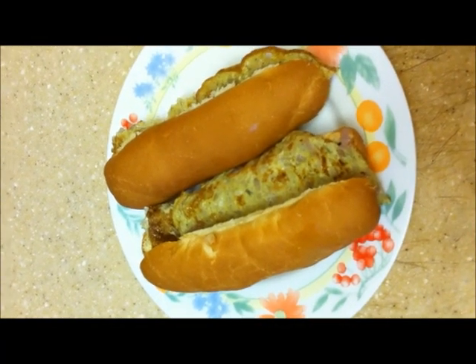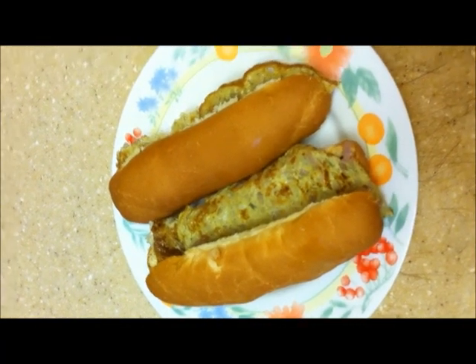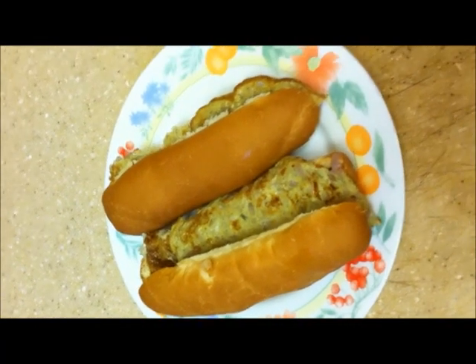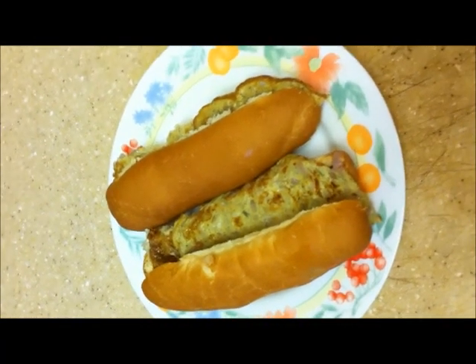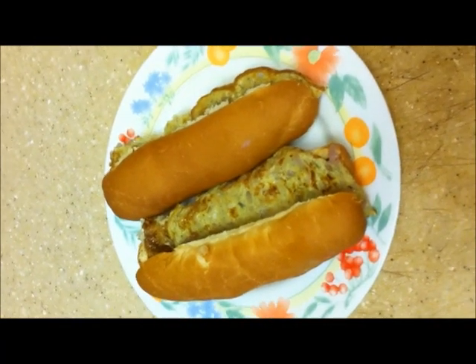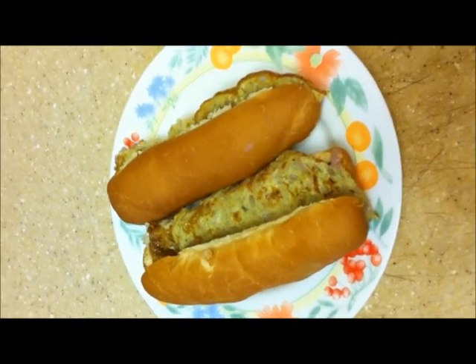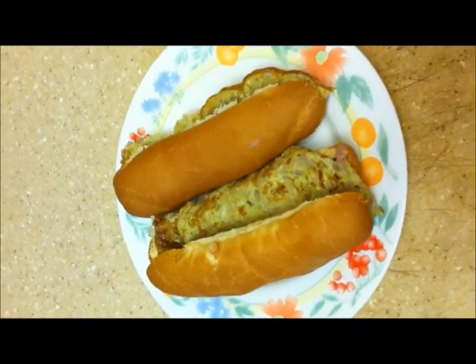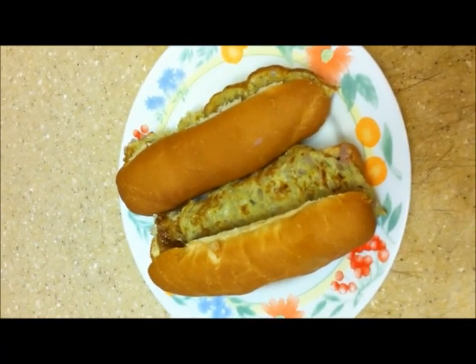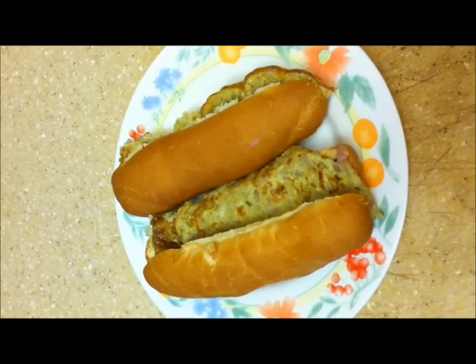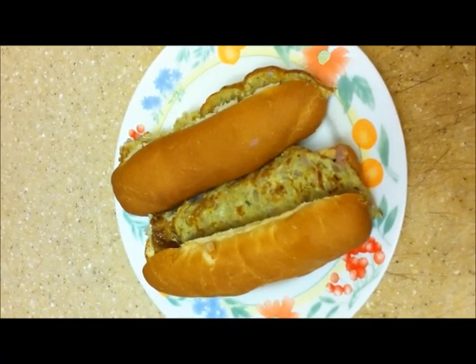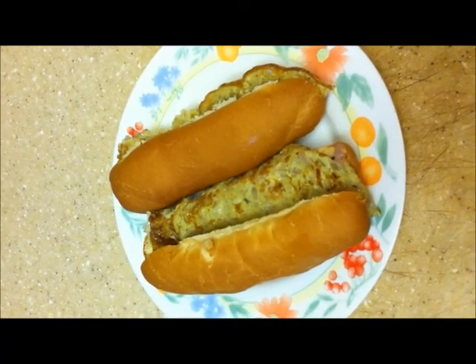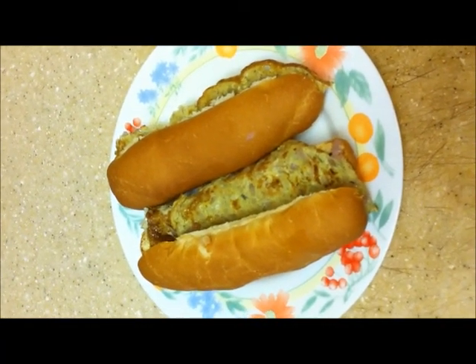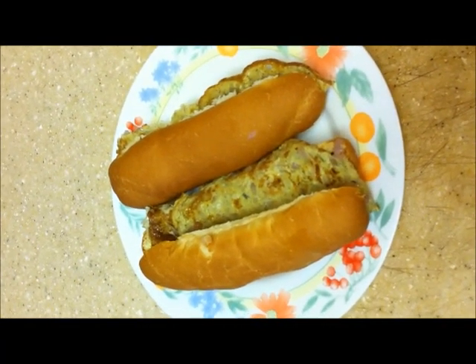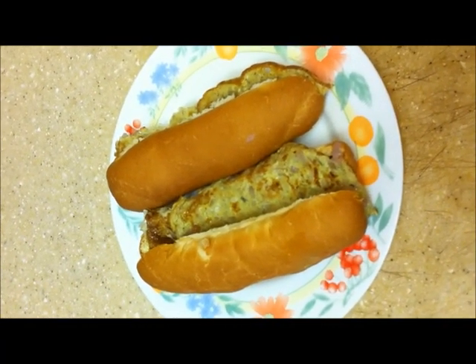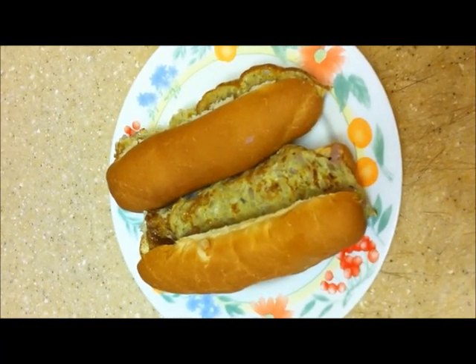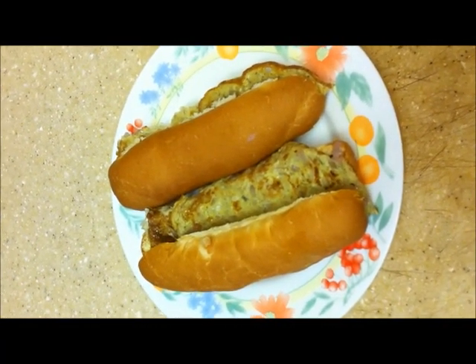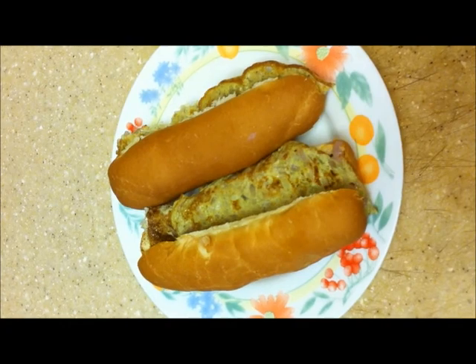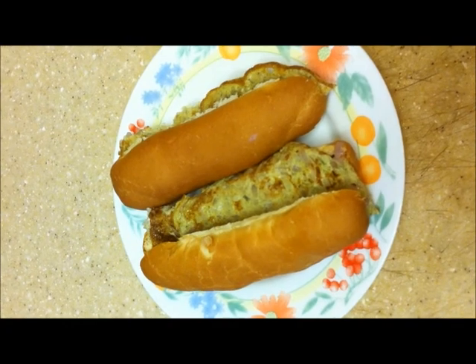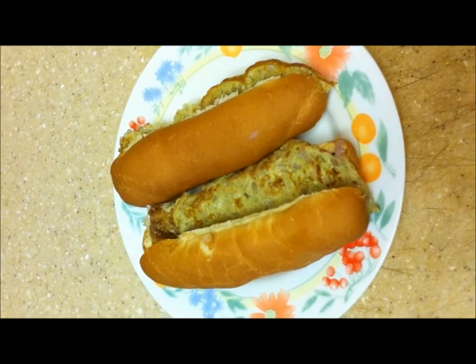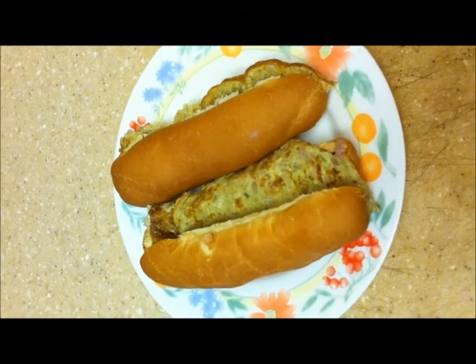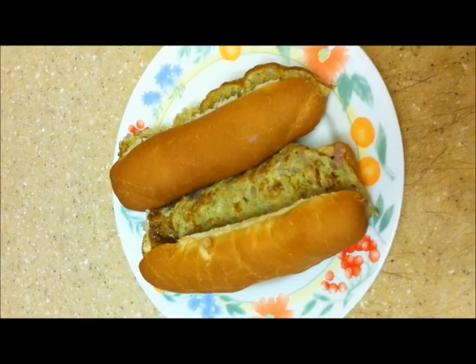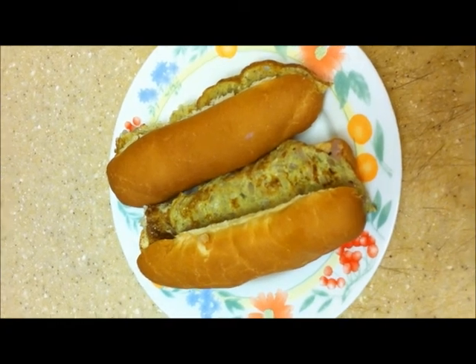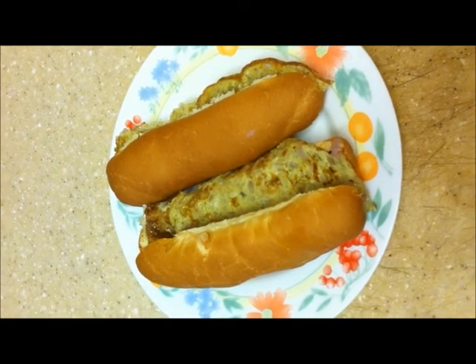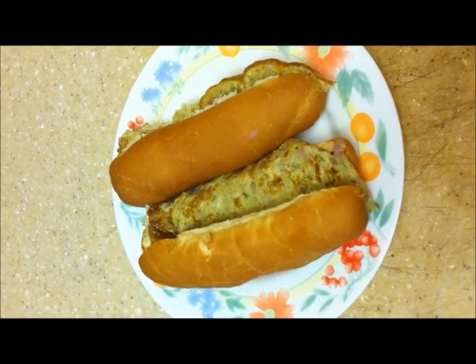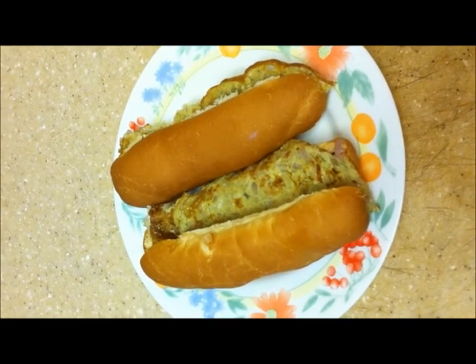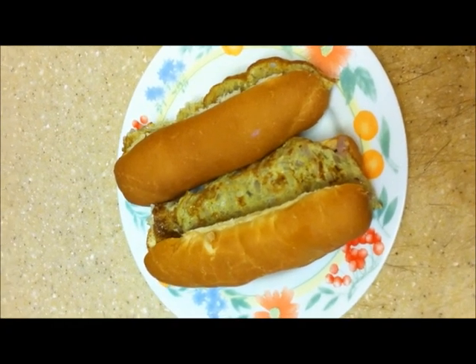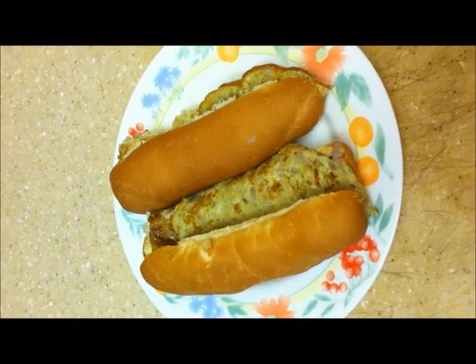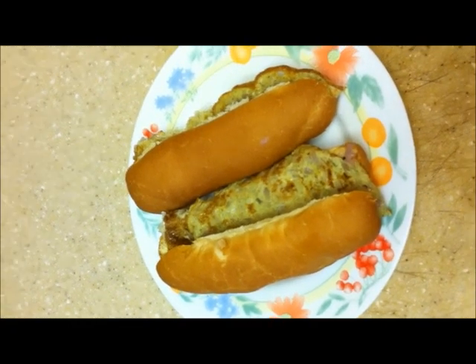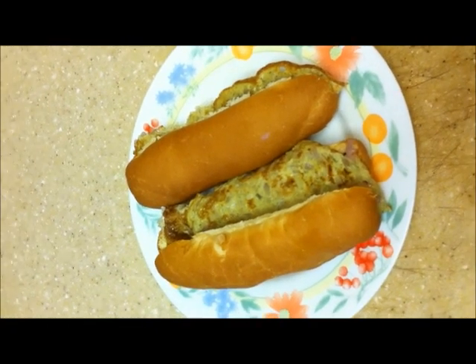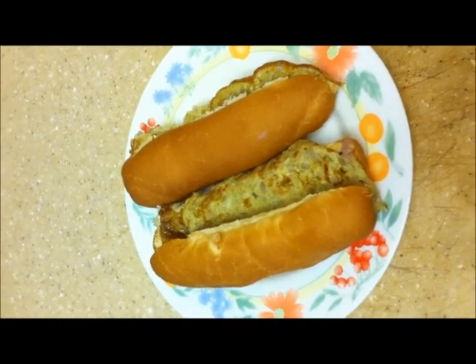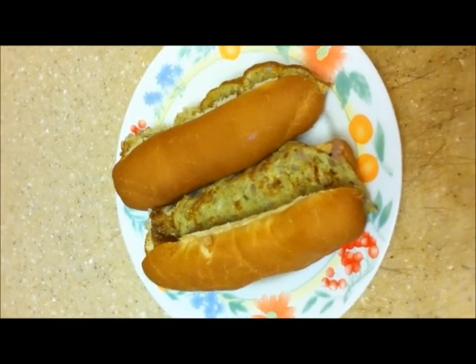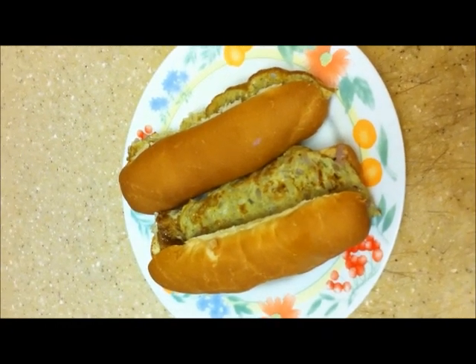Now the egg sandwich is done and we can eat it as a breakfast or snack. Thank you for viewing.